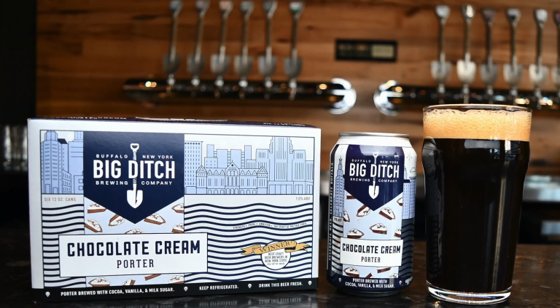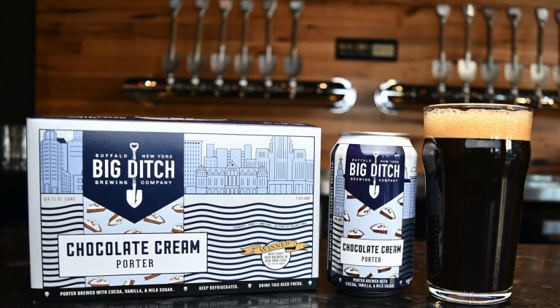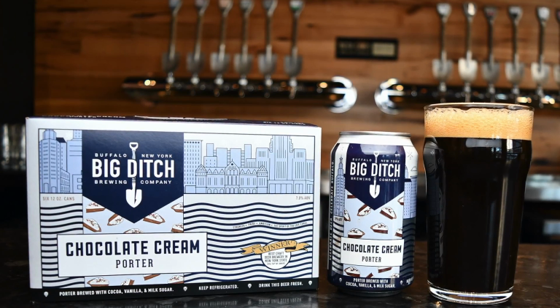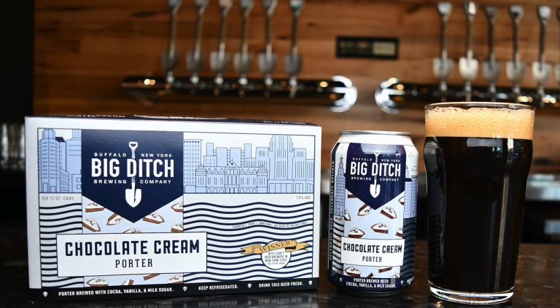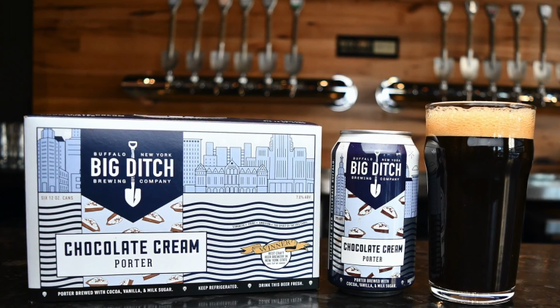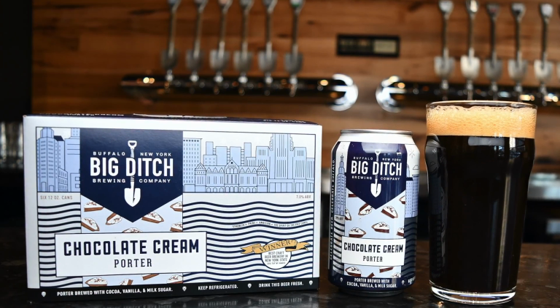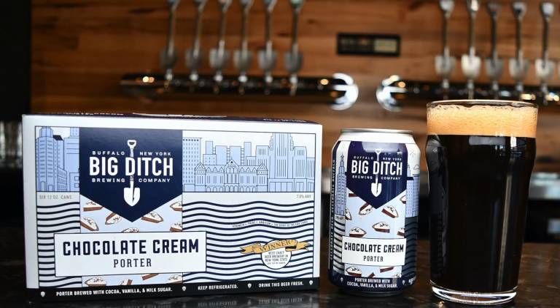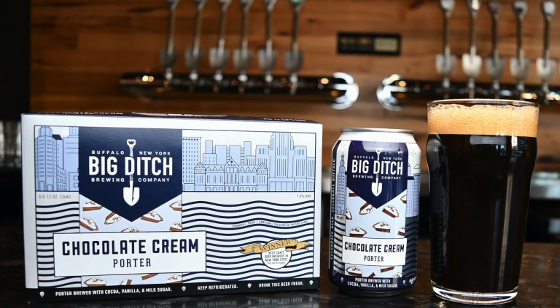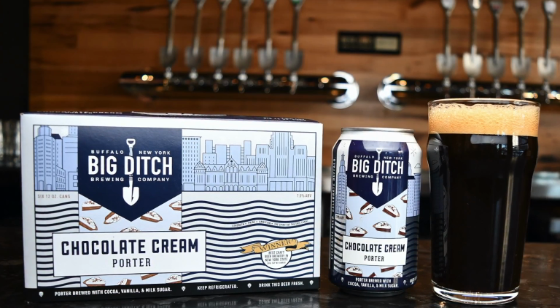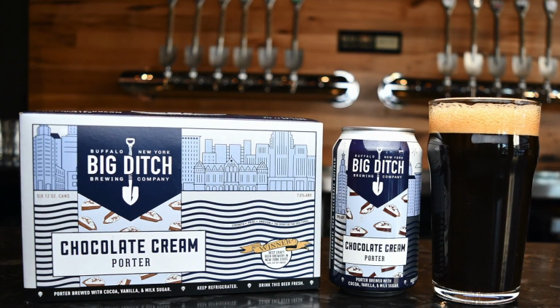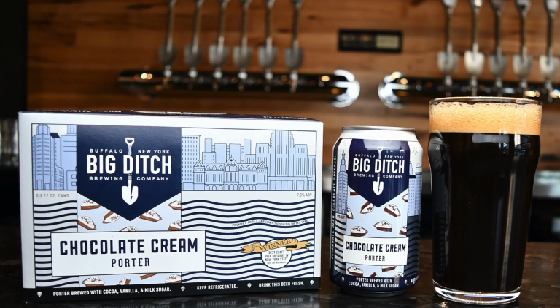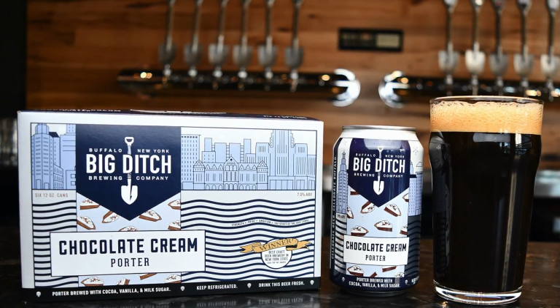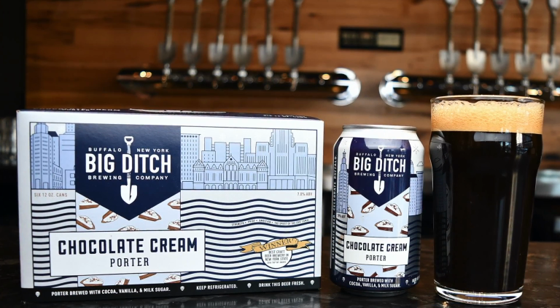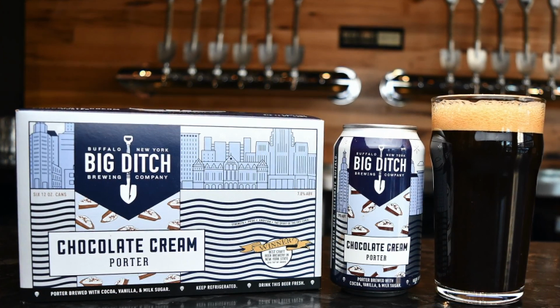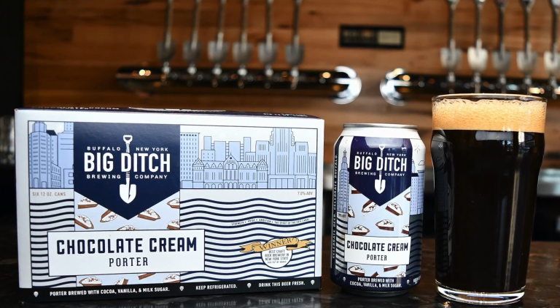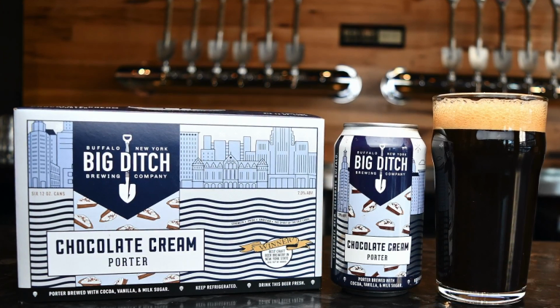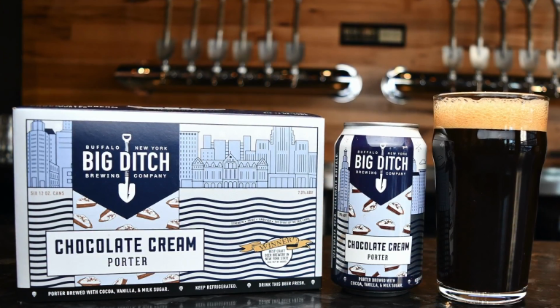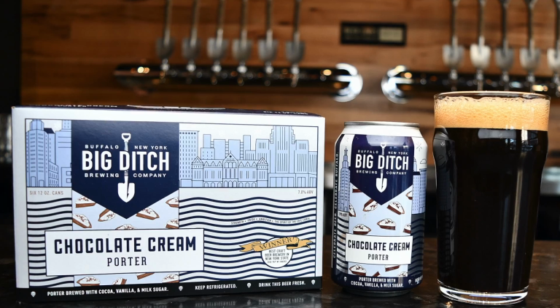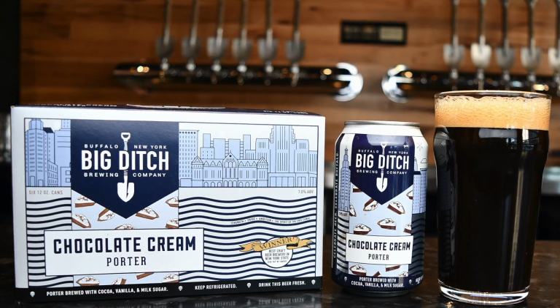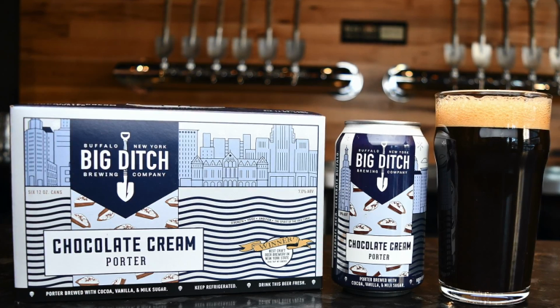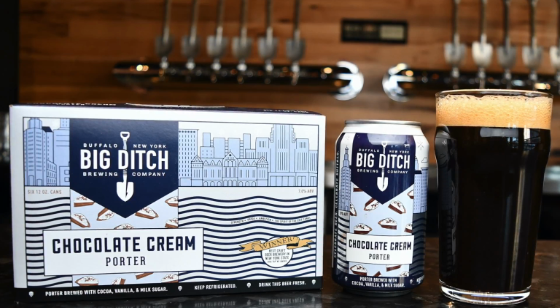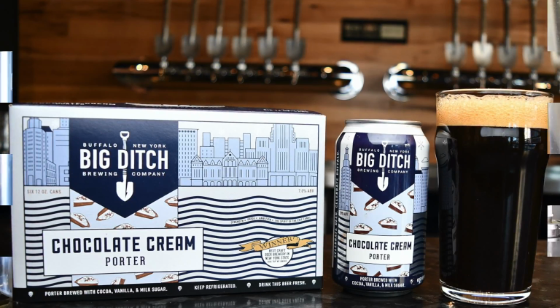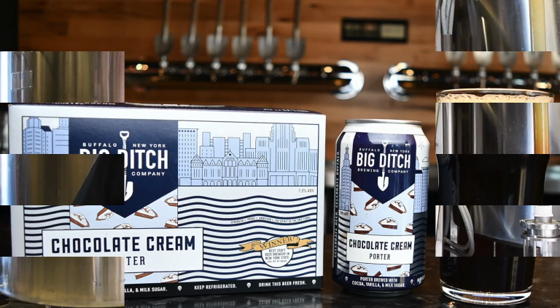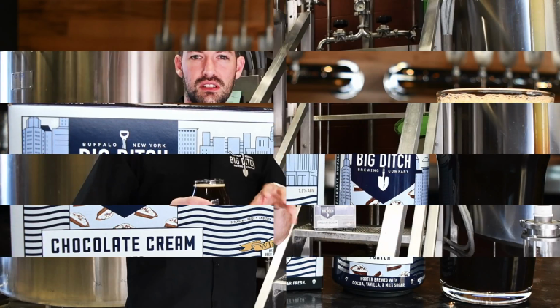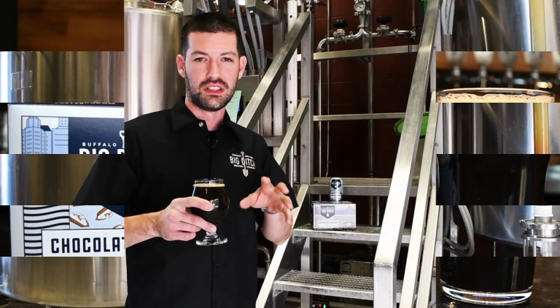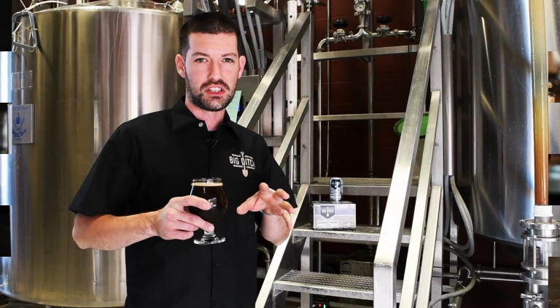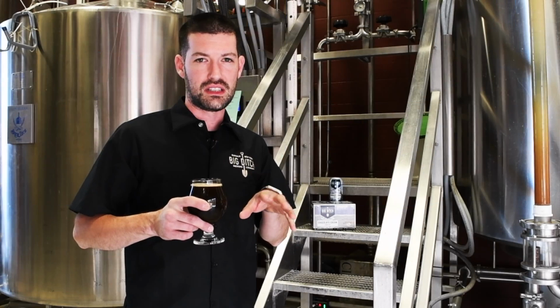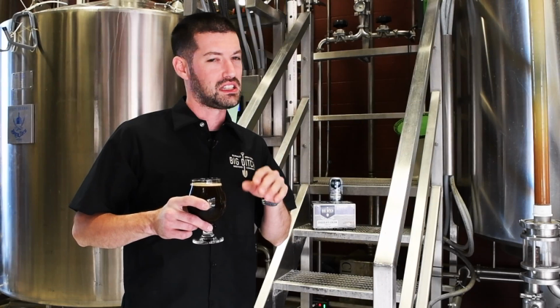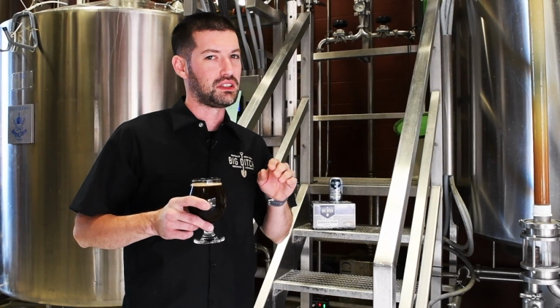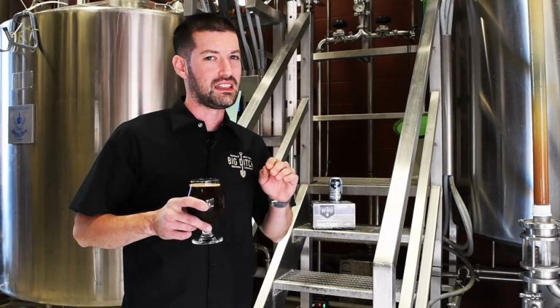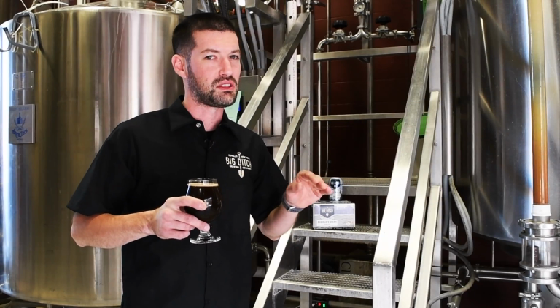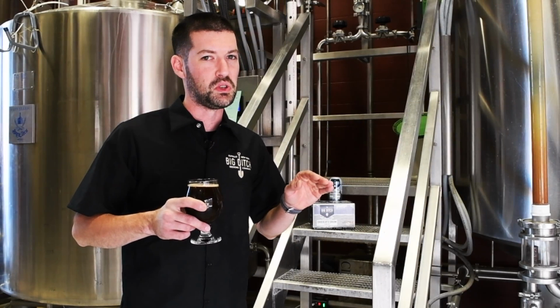Great balance between sweetness and some roast. This beer is rich, delicious, silky, smooth.